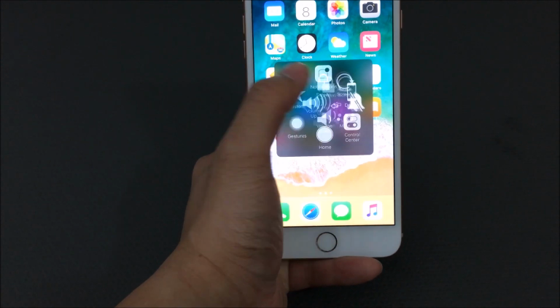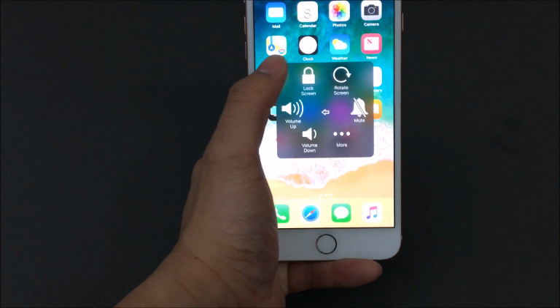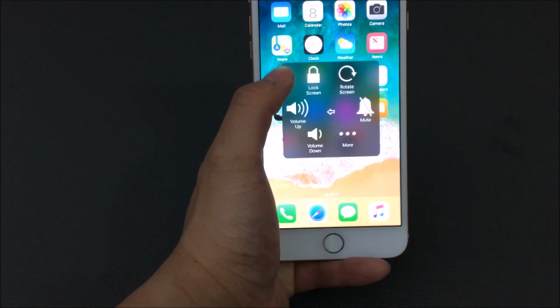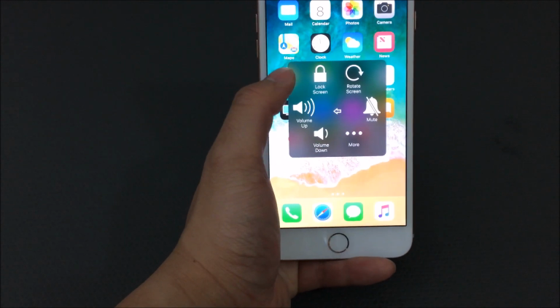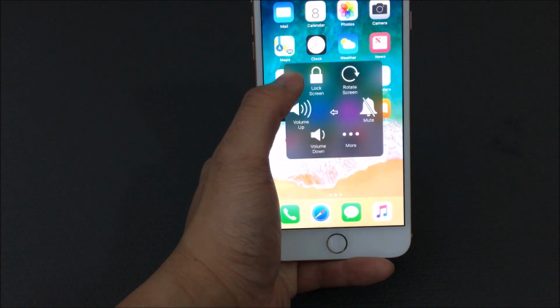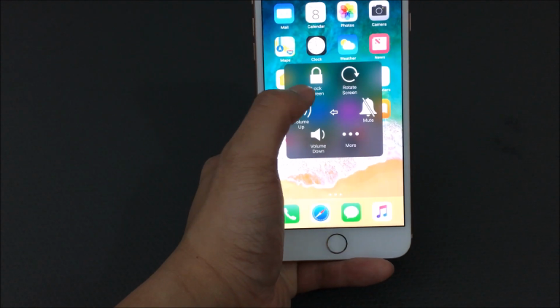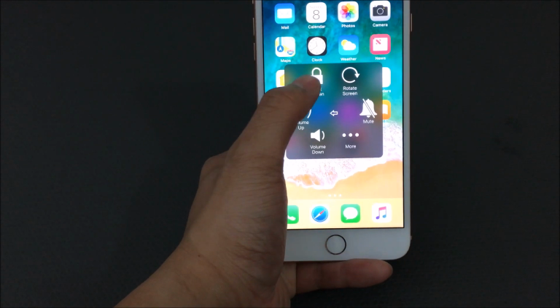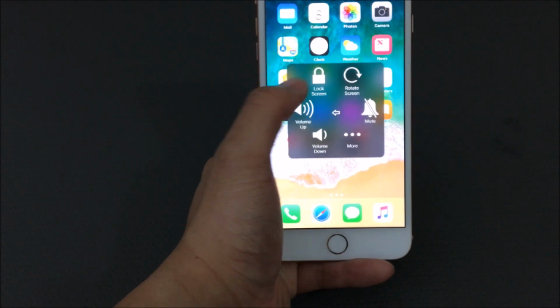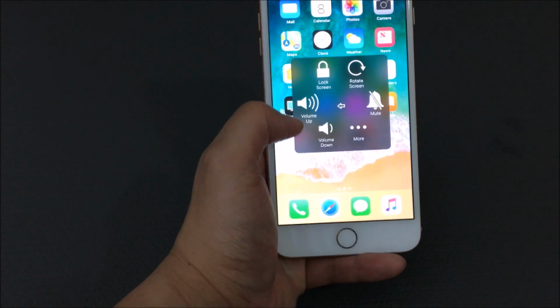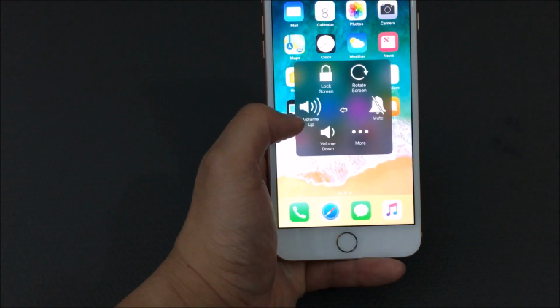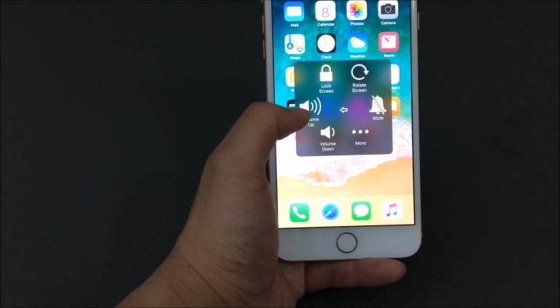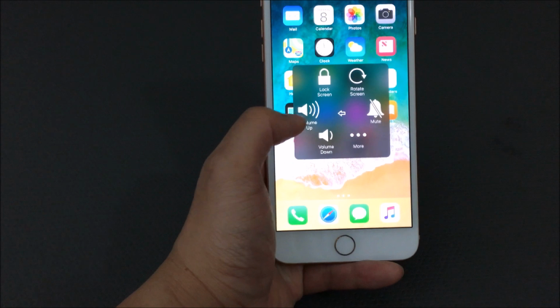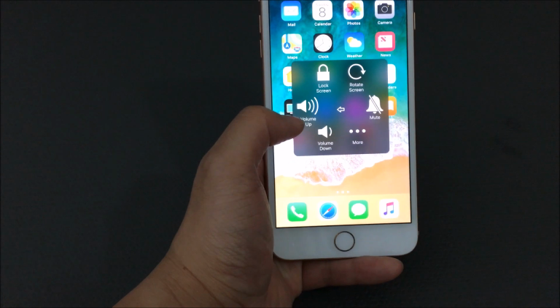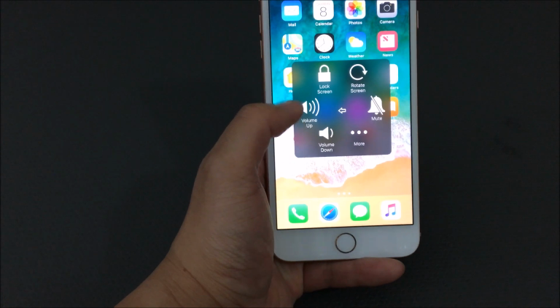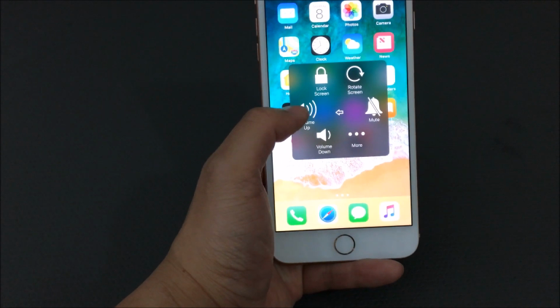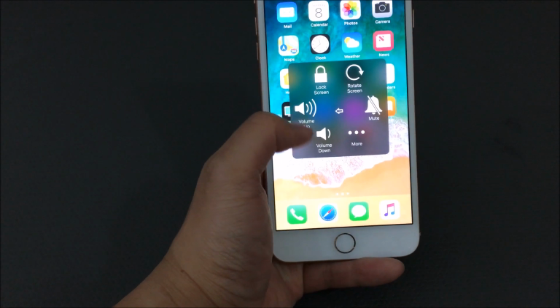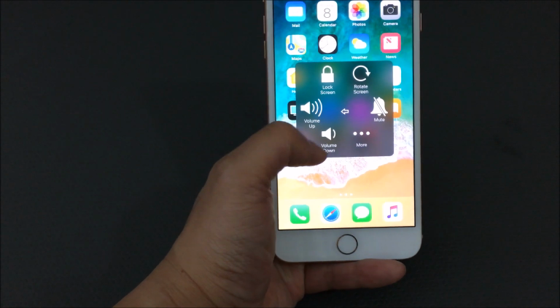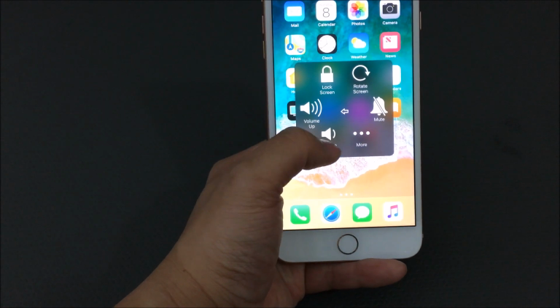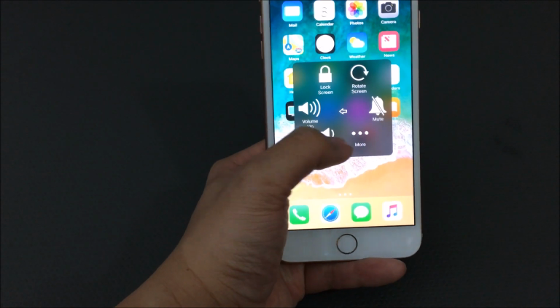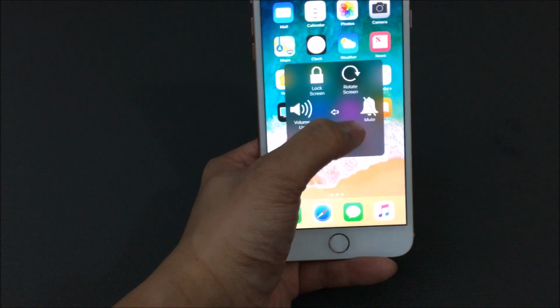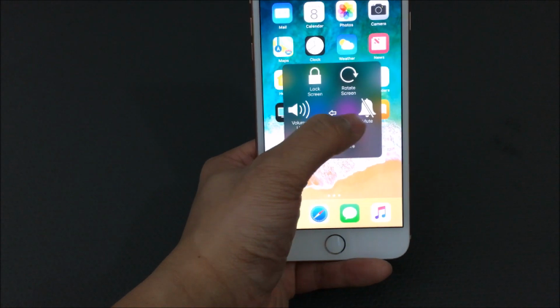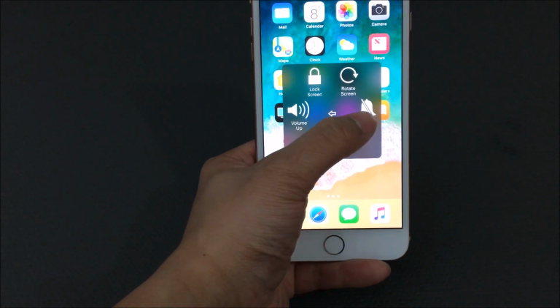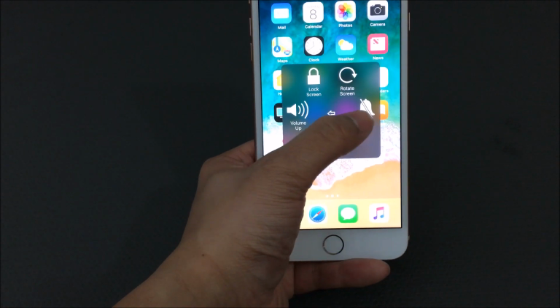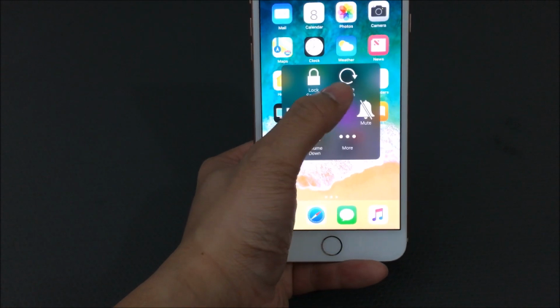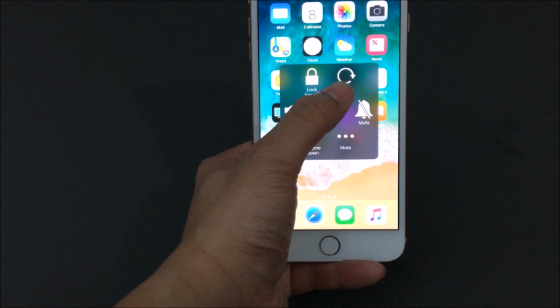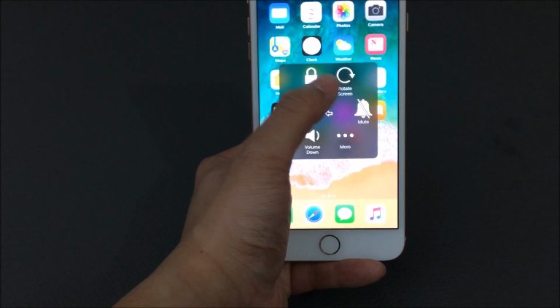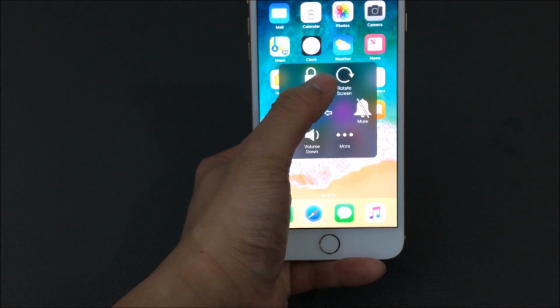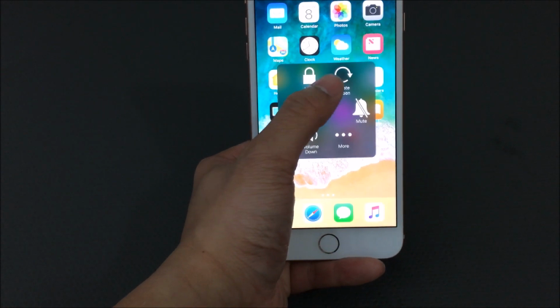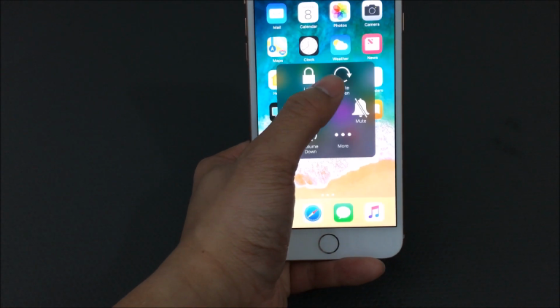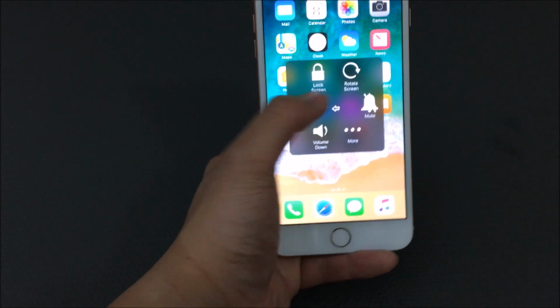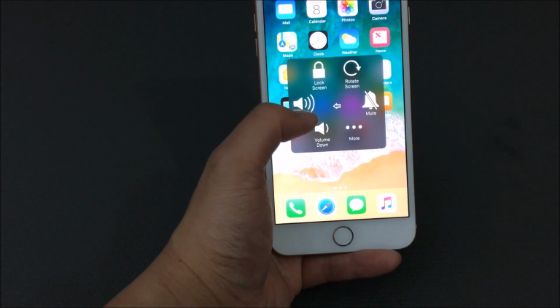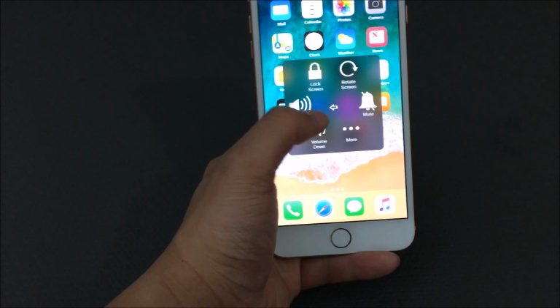In Device, you can lock your screen, turn up your volume, lower your volume, mute your phone, and rotate your phone.